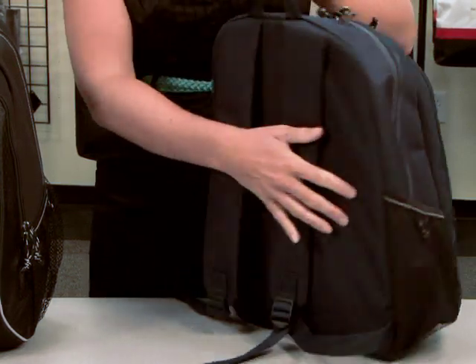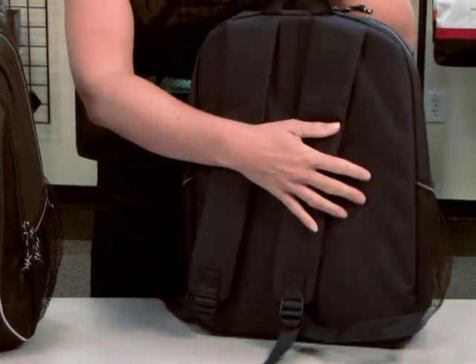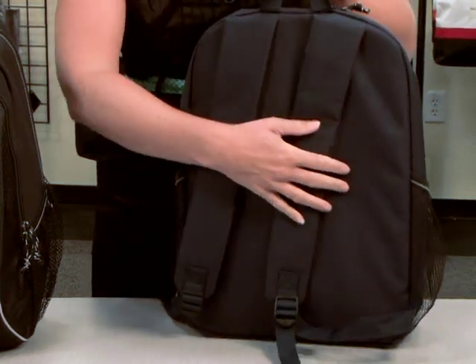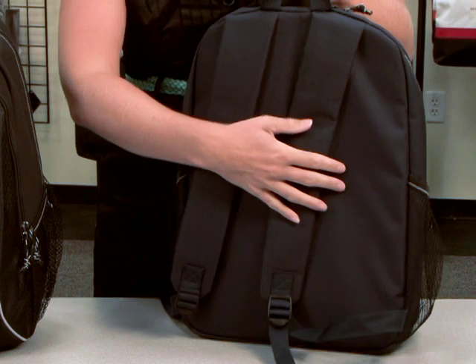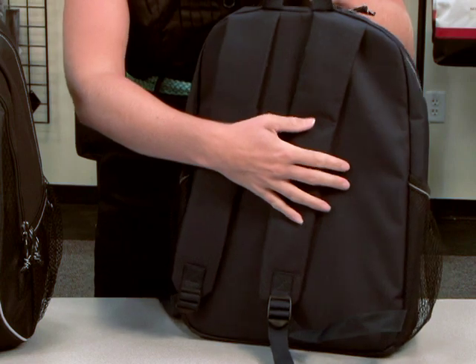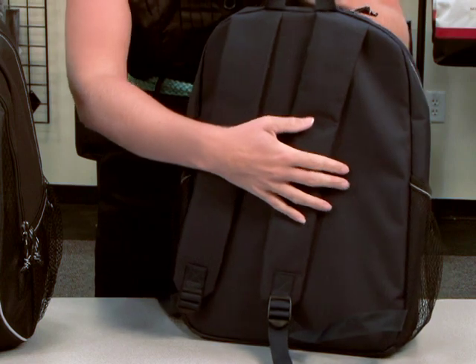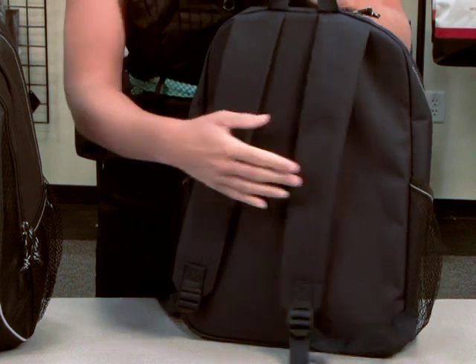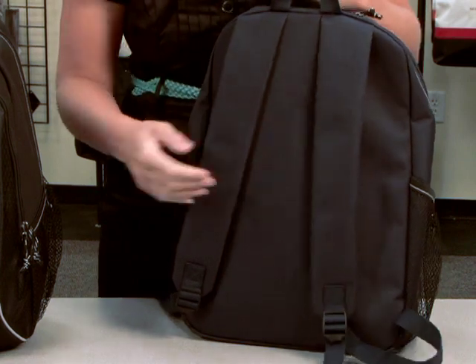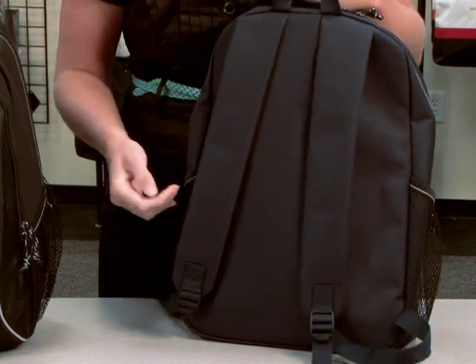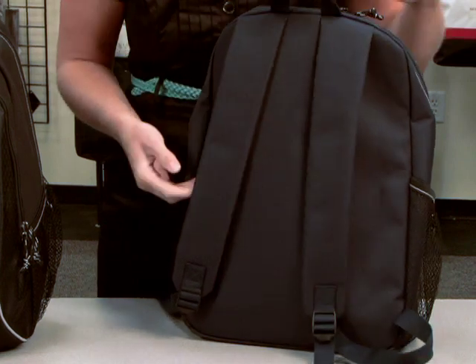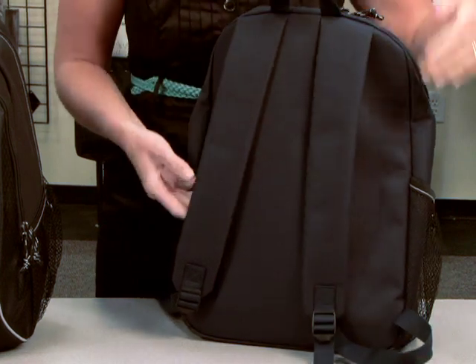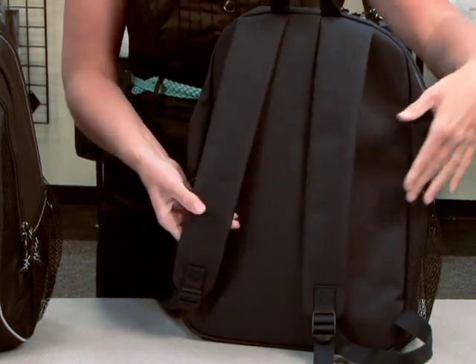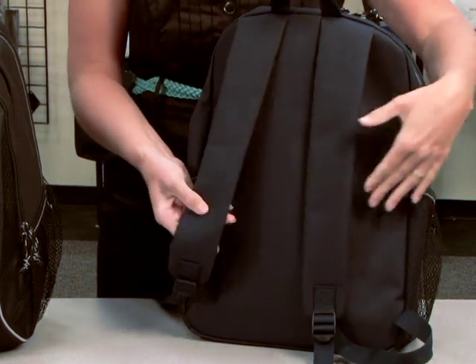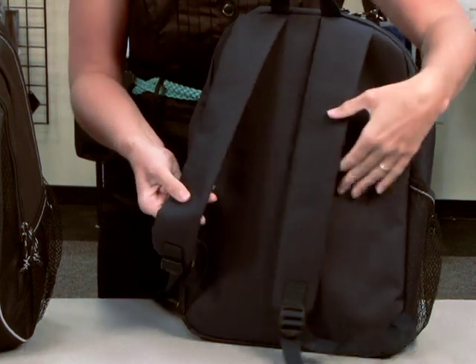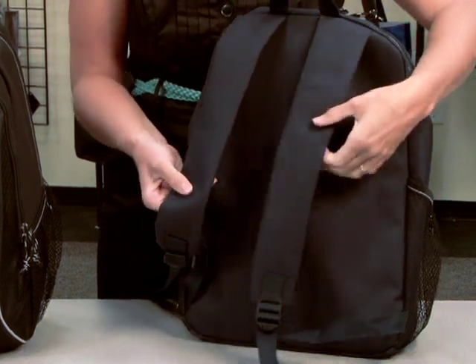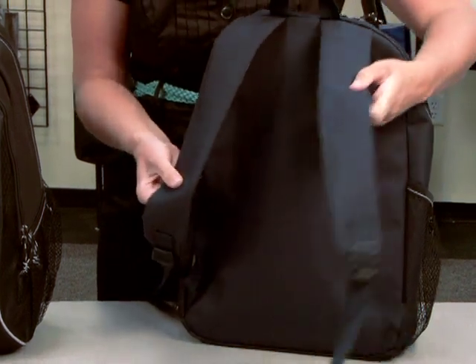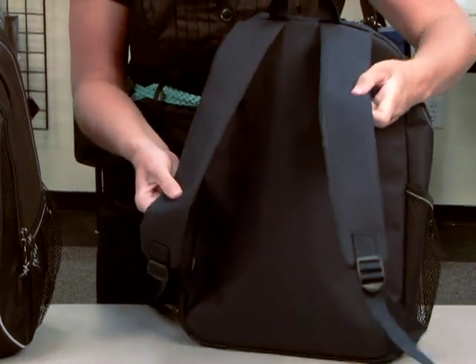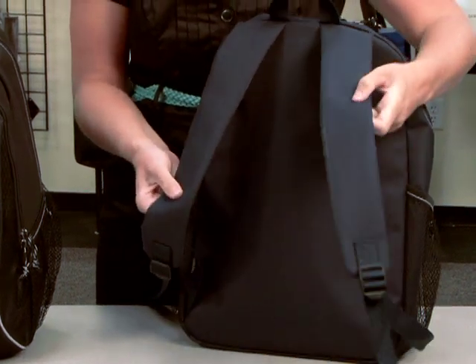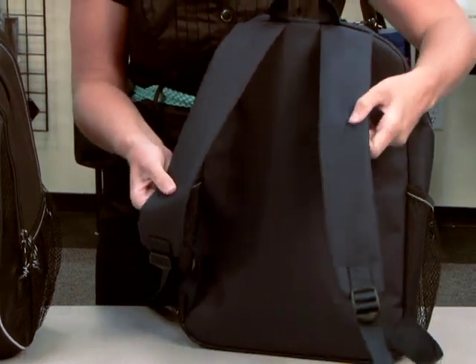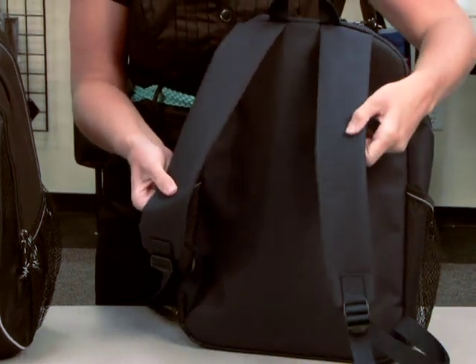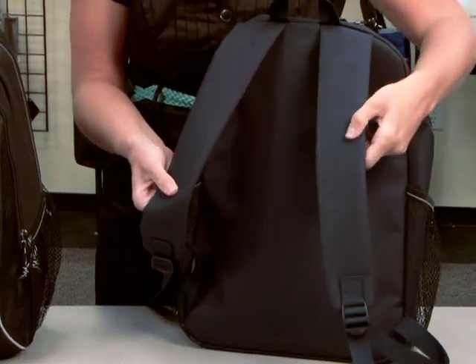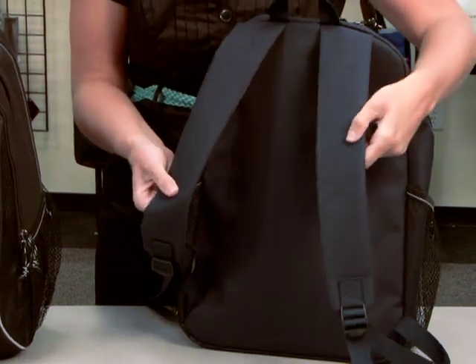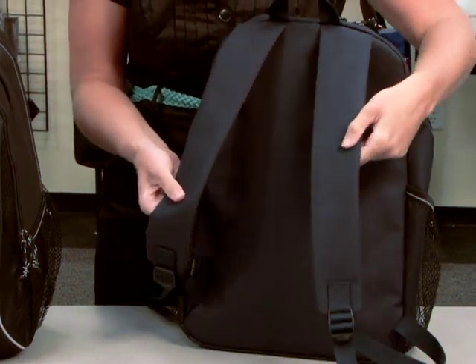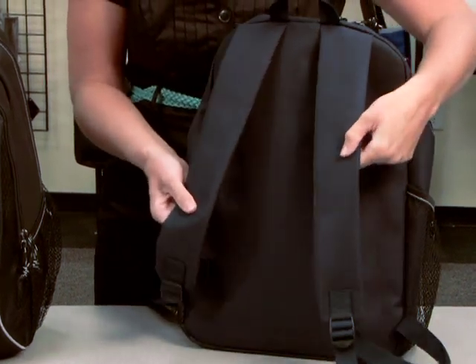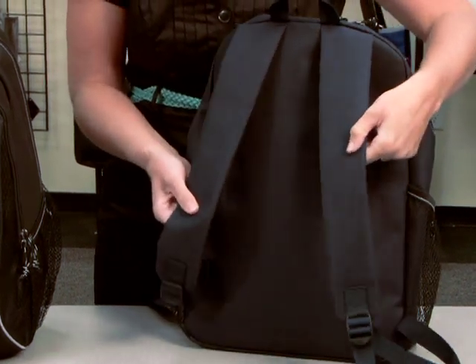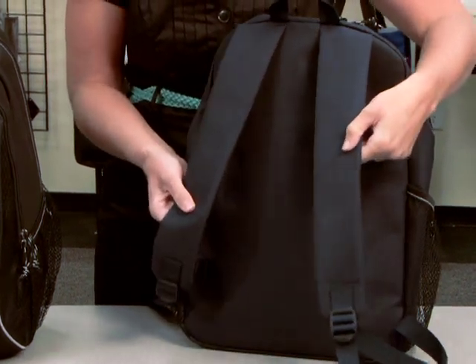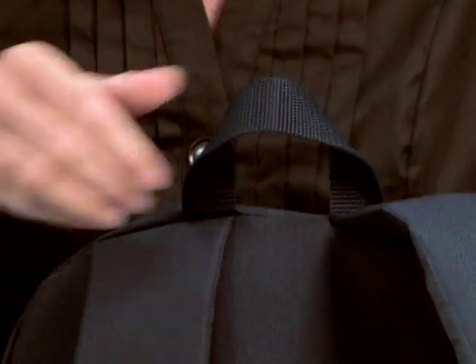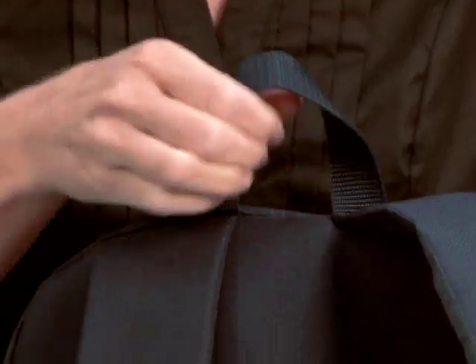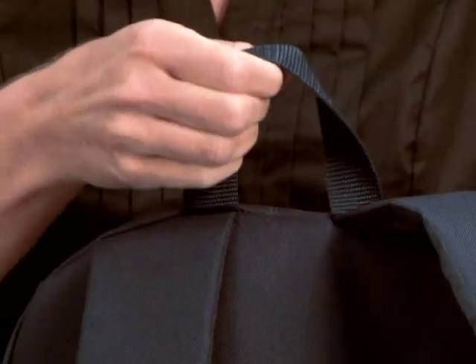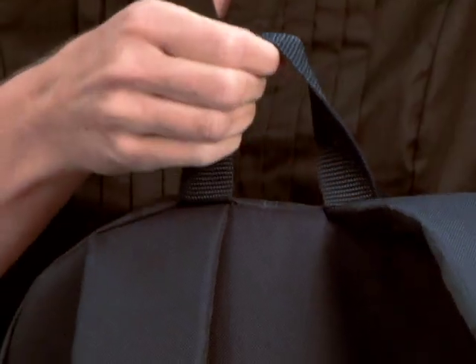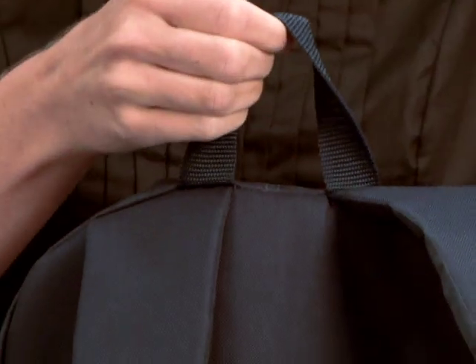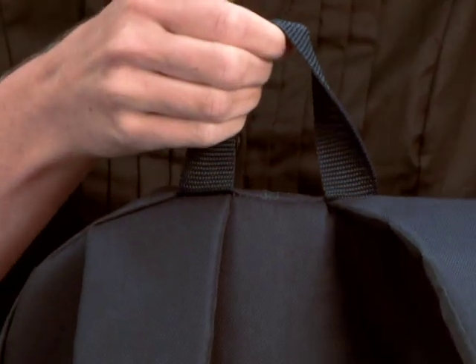And on the back of the bag, you have adjustable padded shoulder straps with a grab handle.